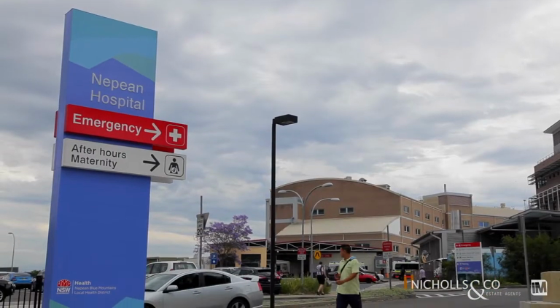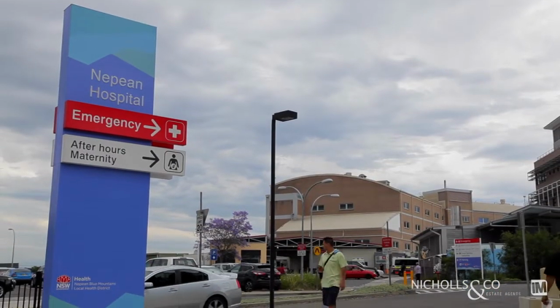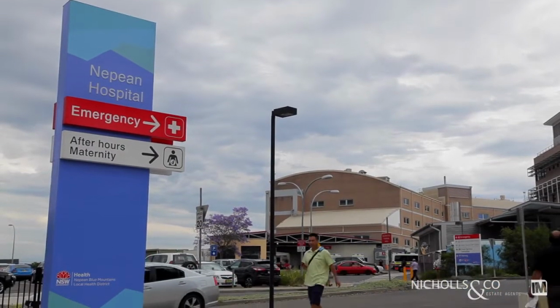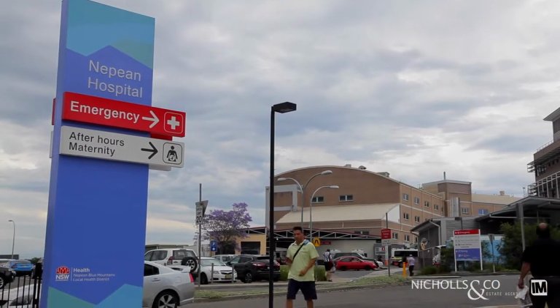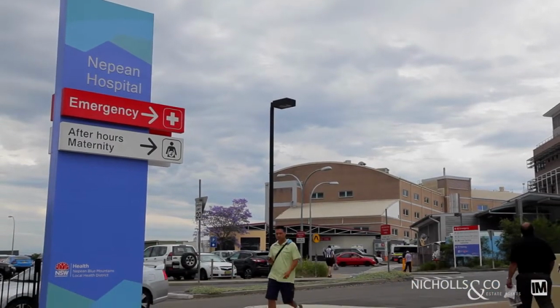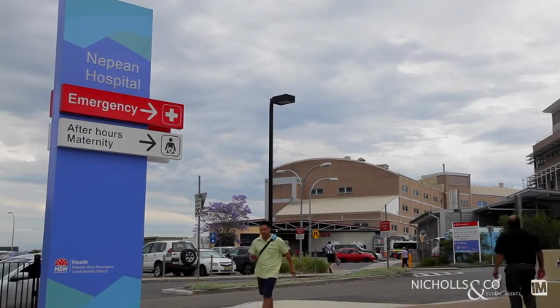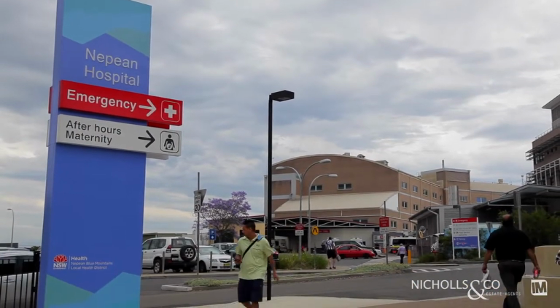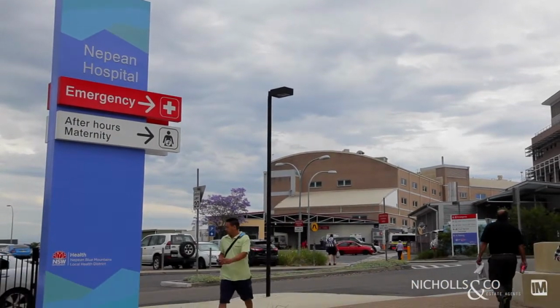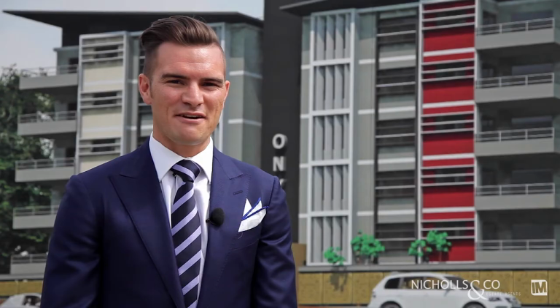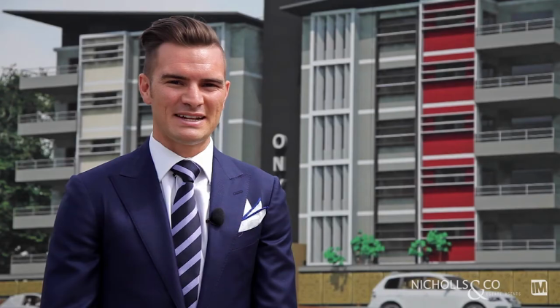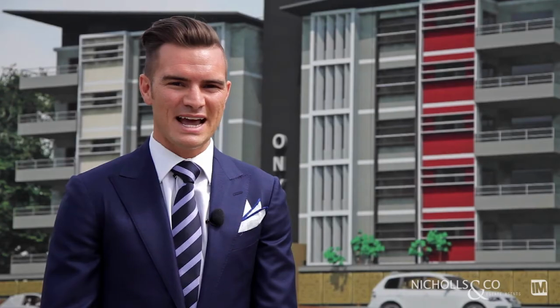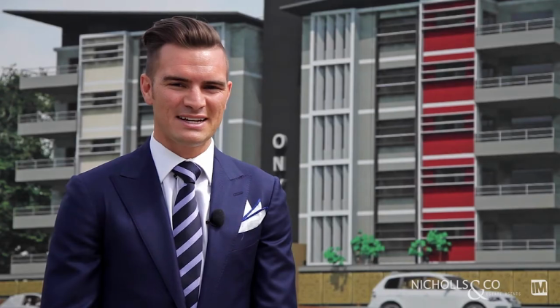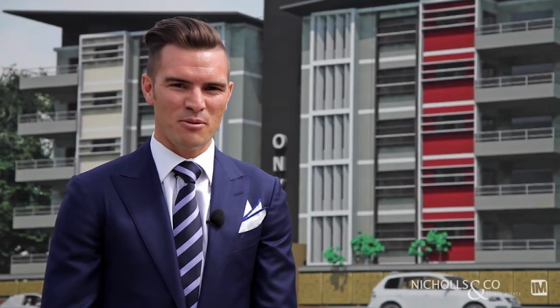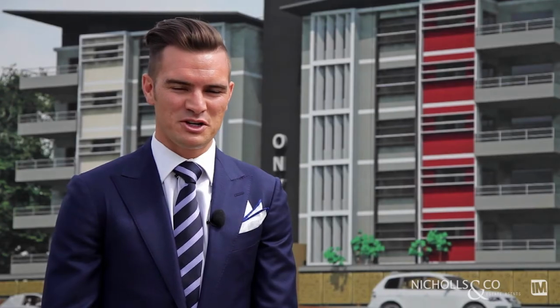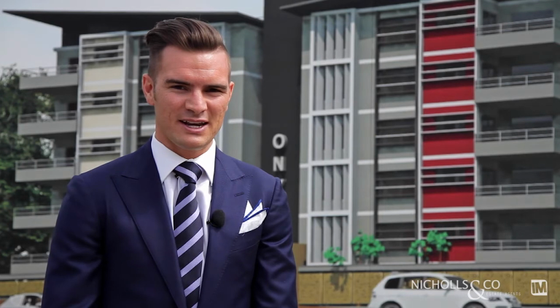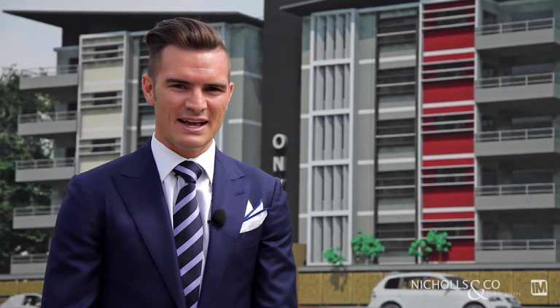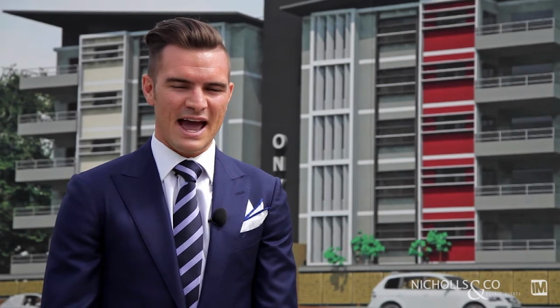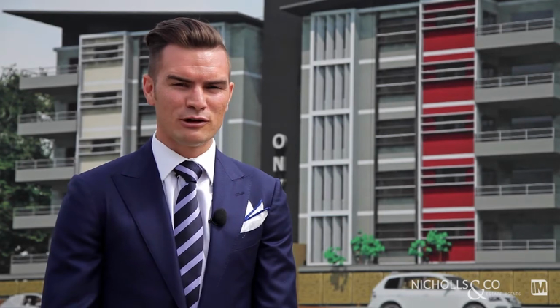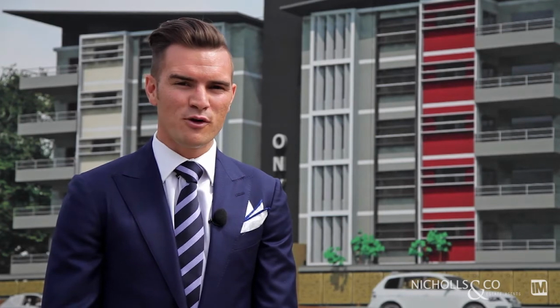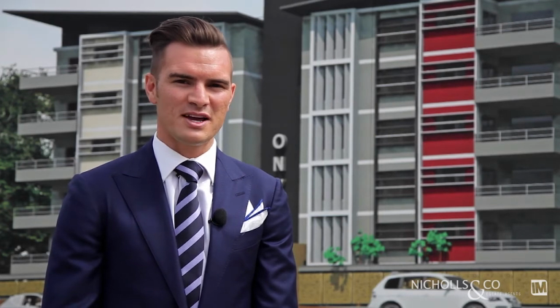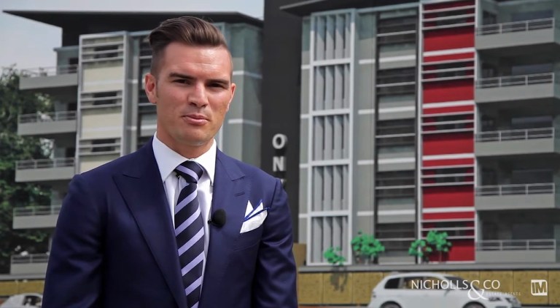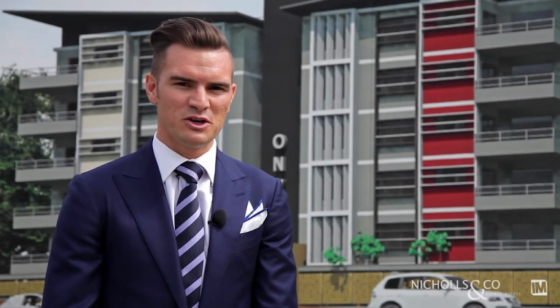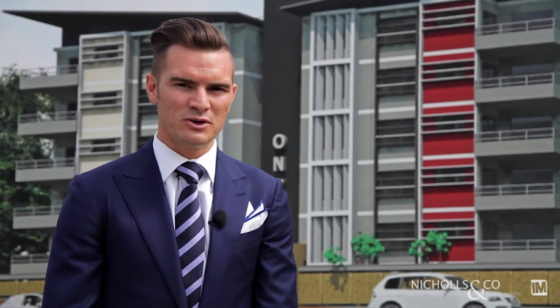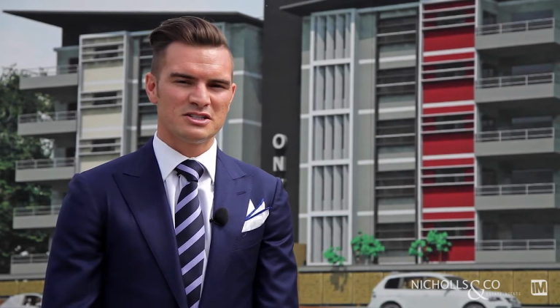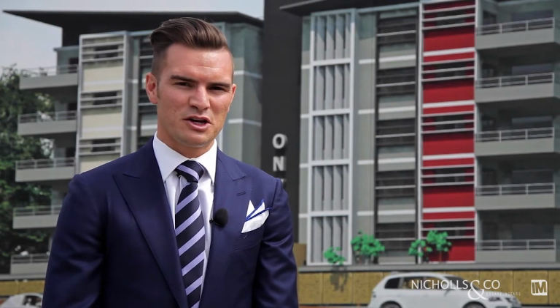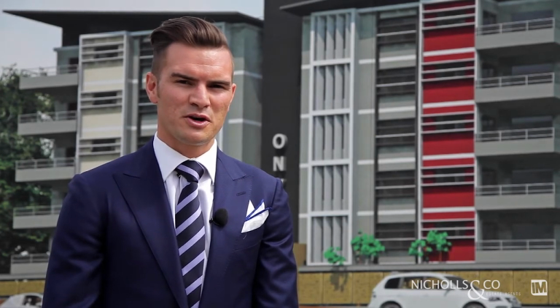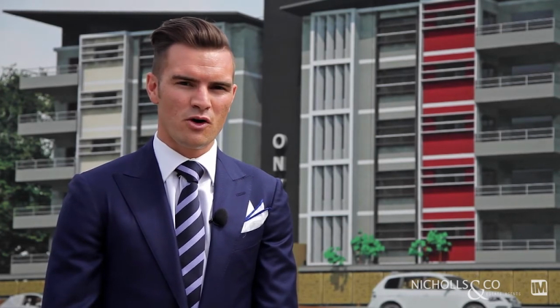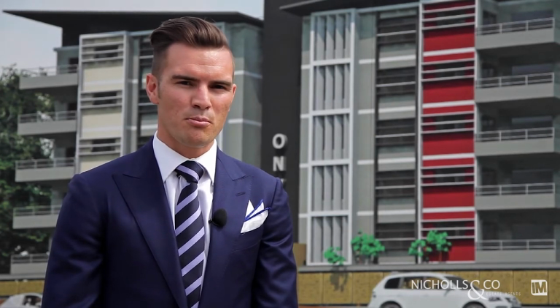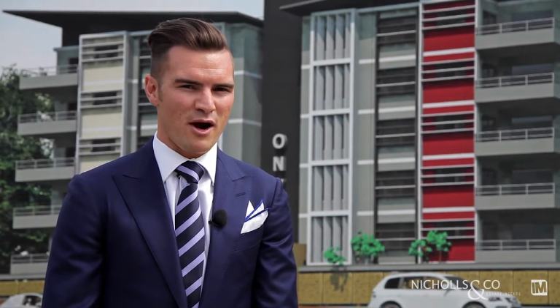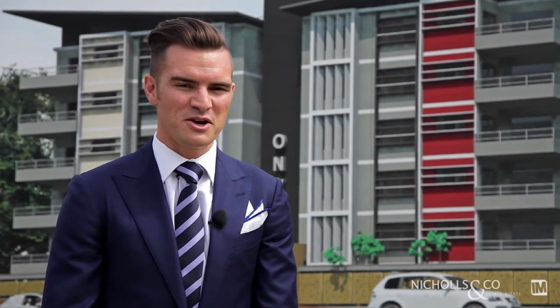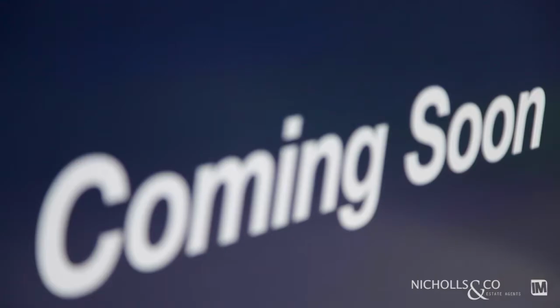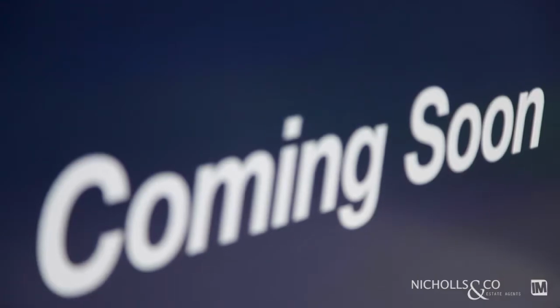As you can see, this is truly a fantastic opportunity and I look forward to helping you secure your brand new apartment.